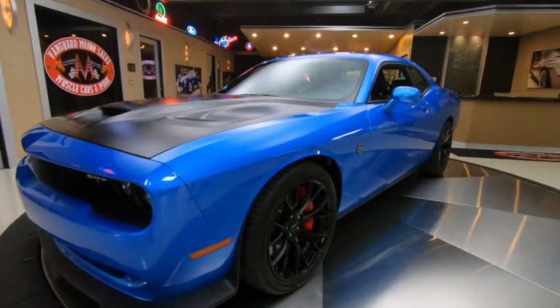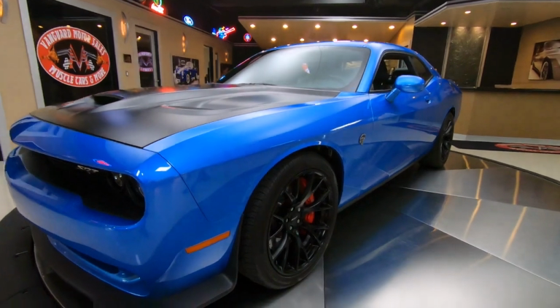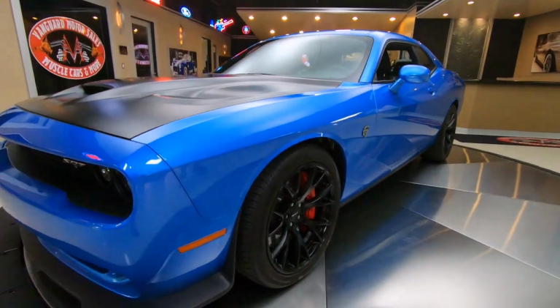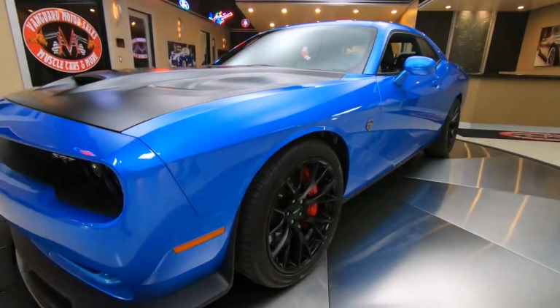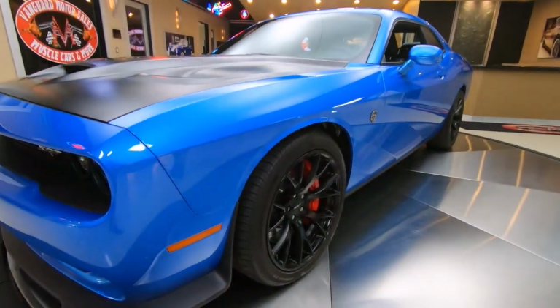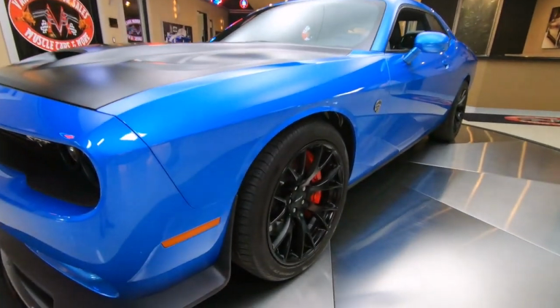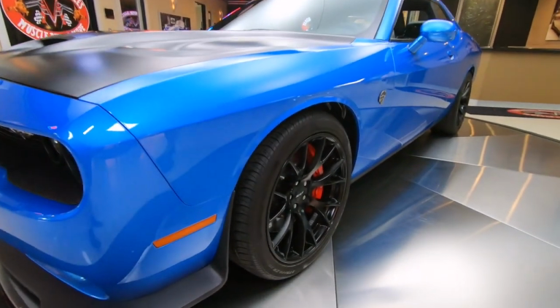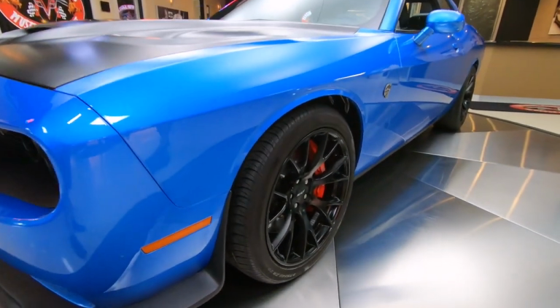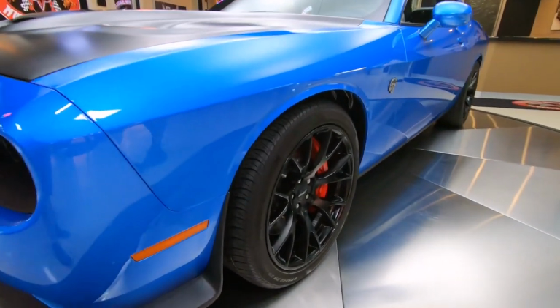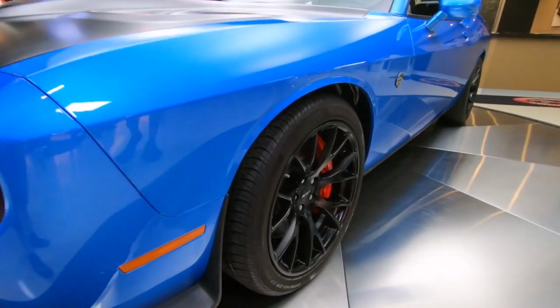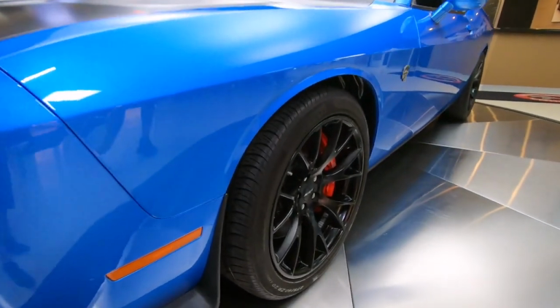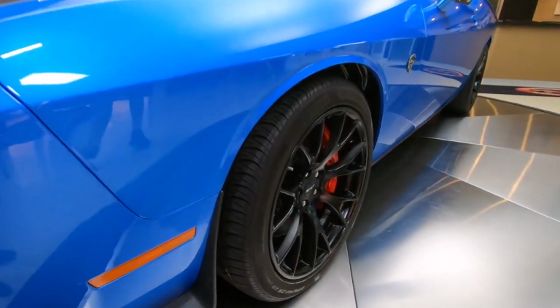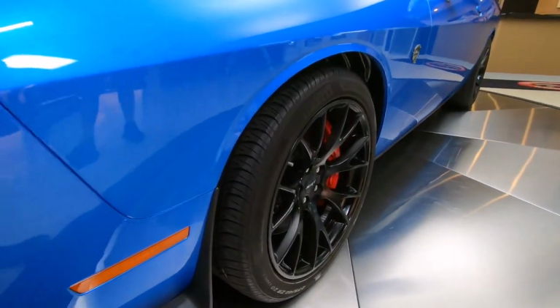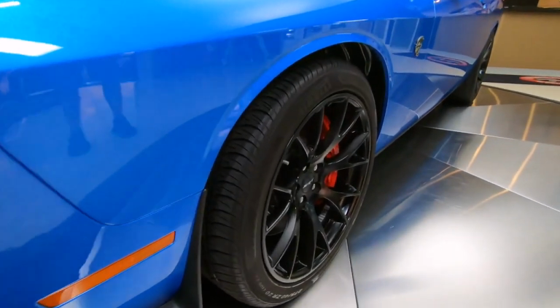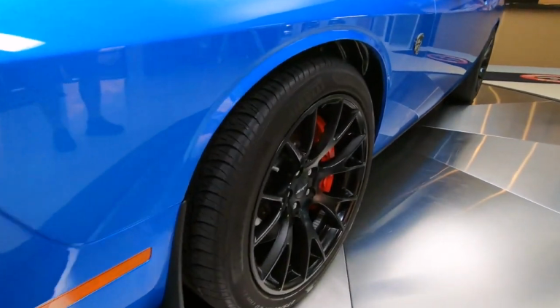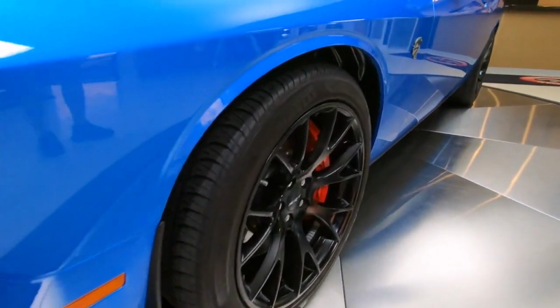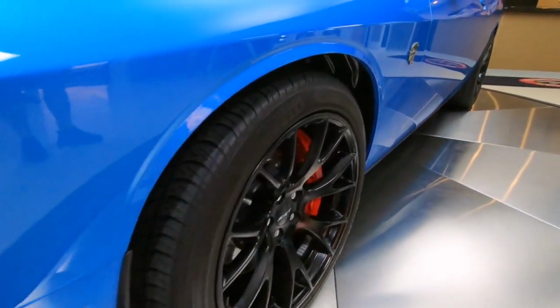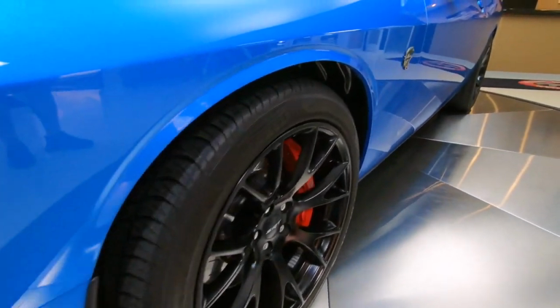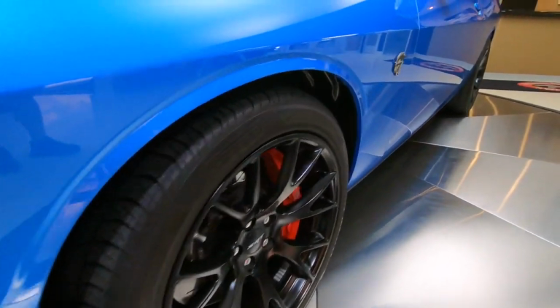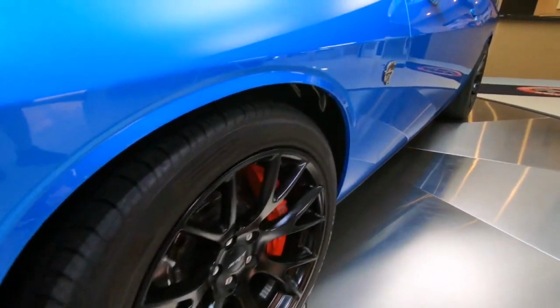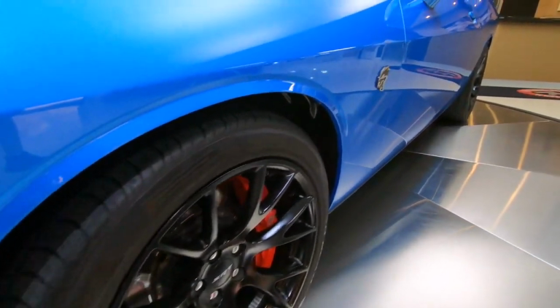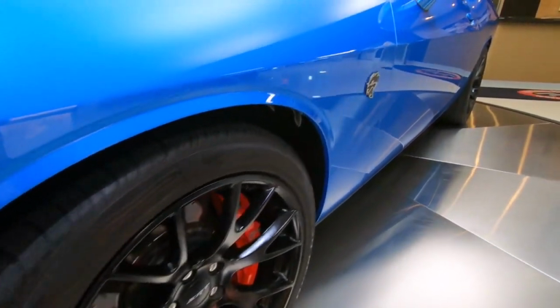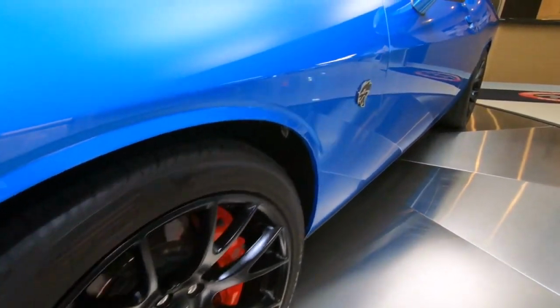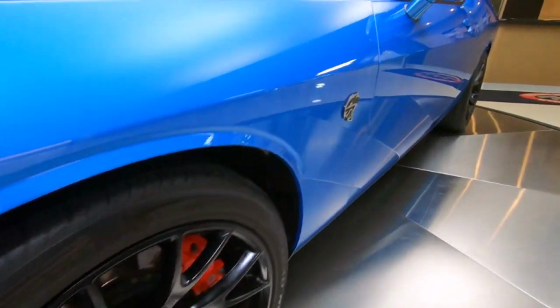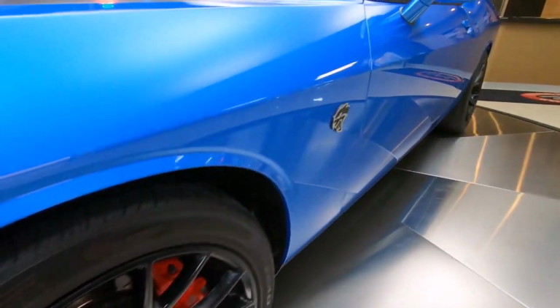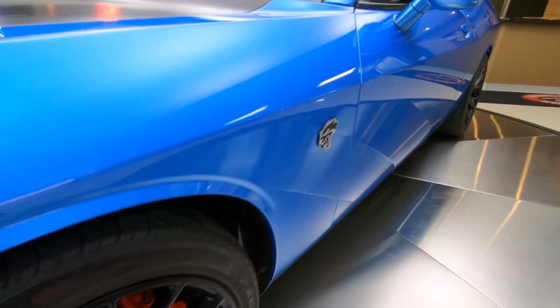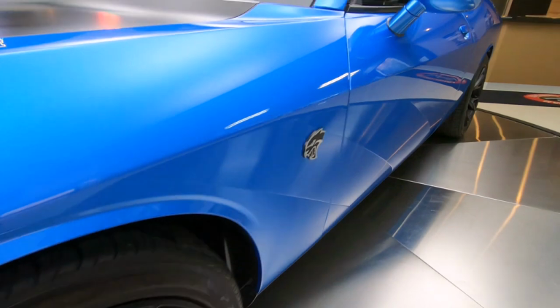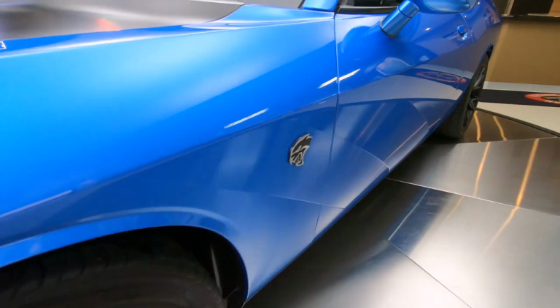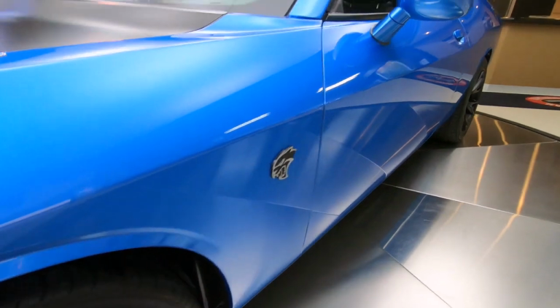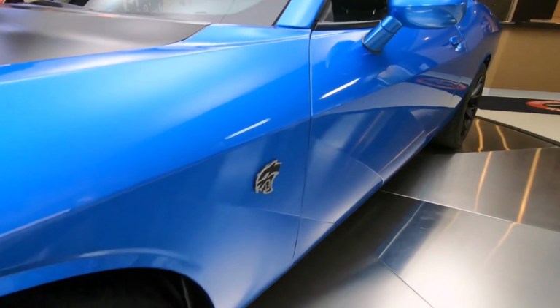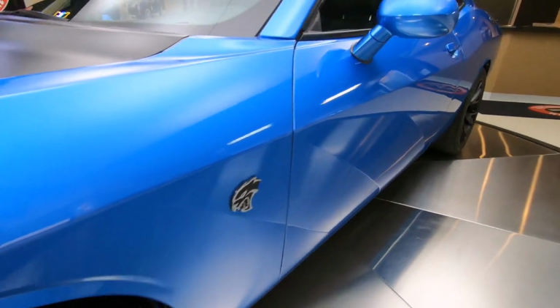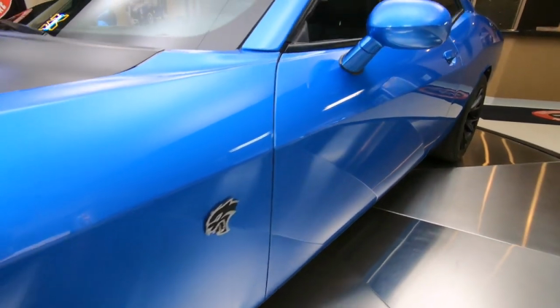At Vanguard Motor Sales we're on consignment, so all the vehicles you see in here are because we want them here.